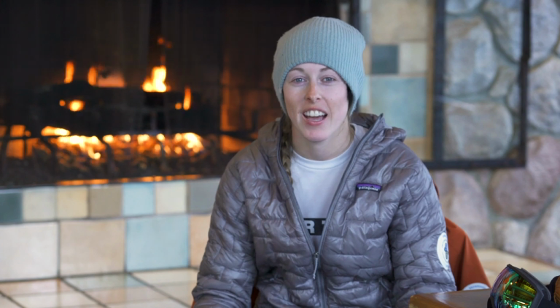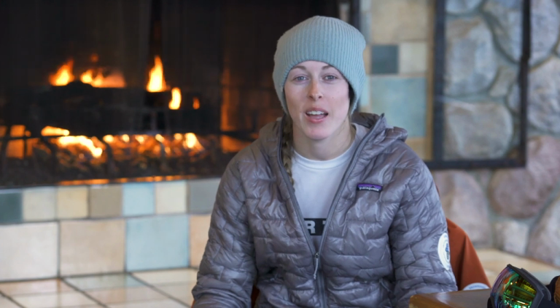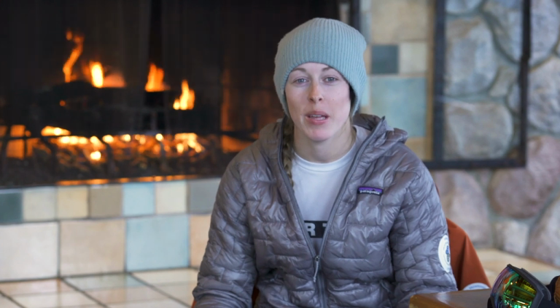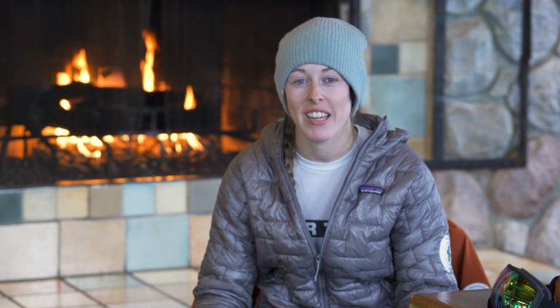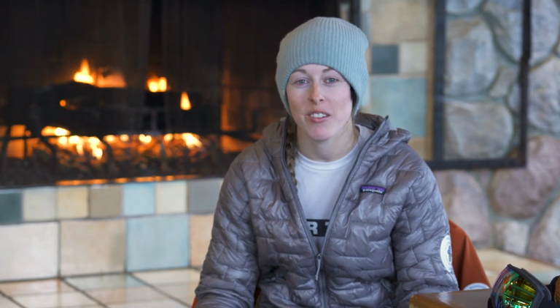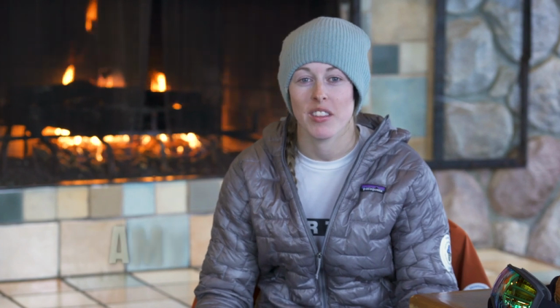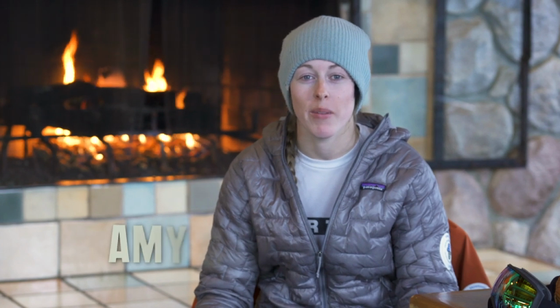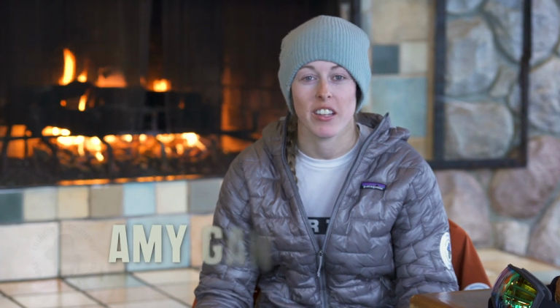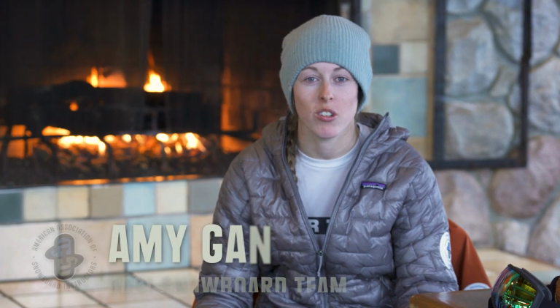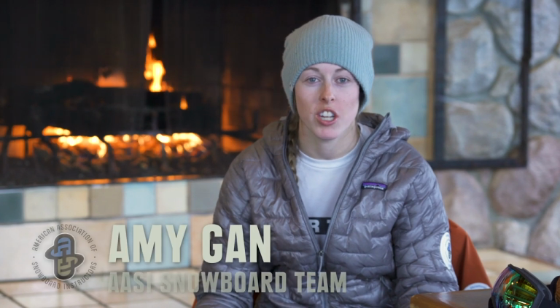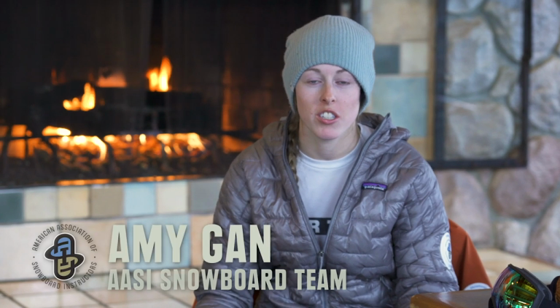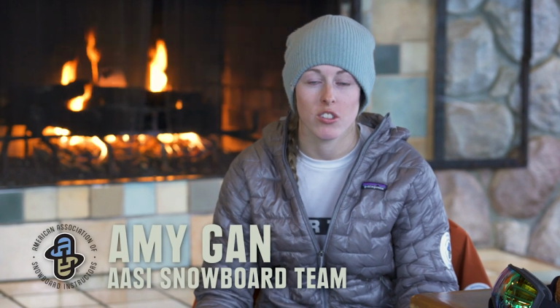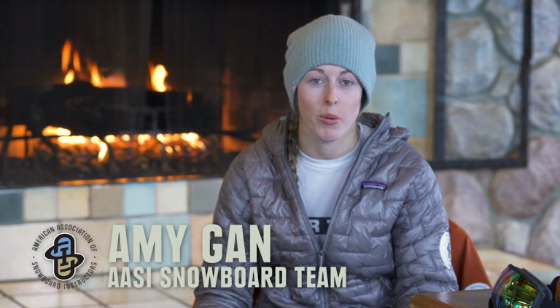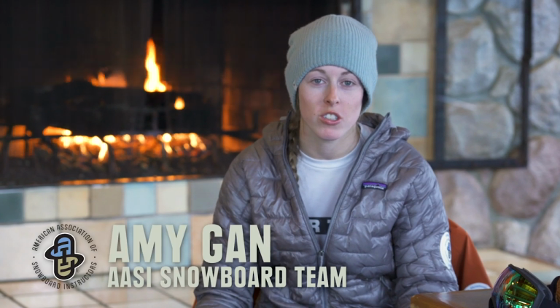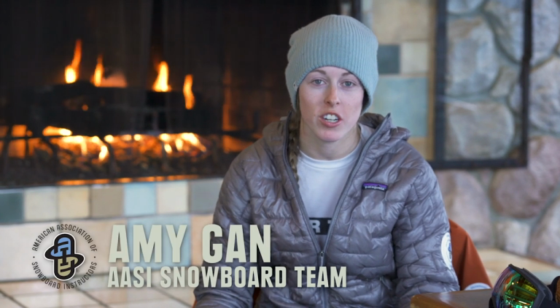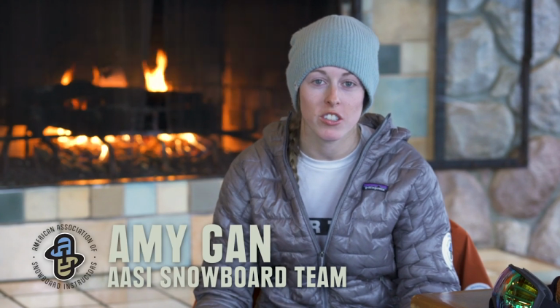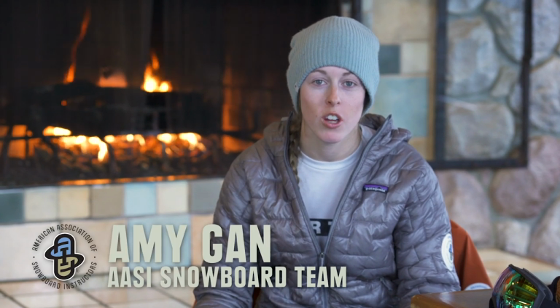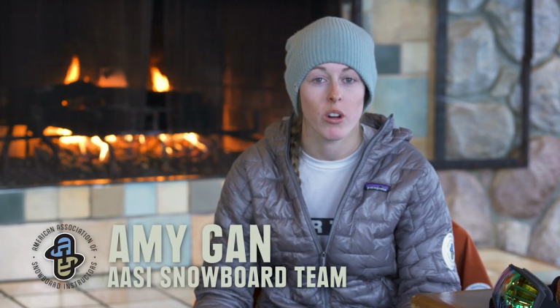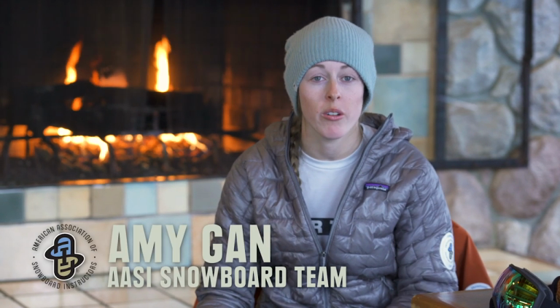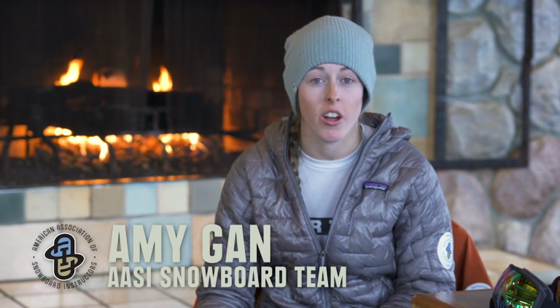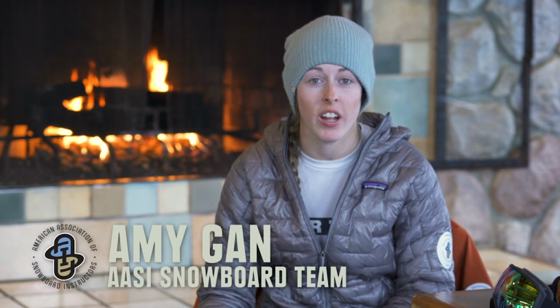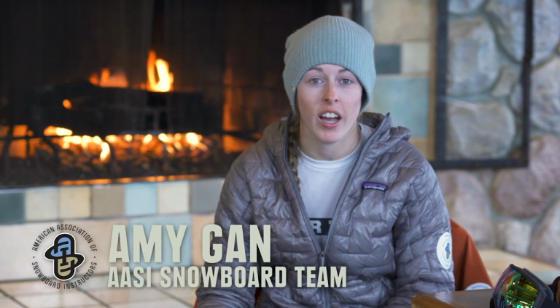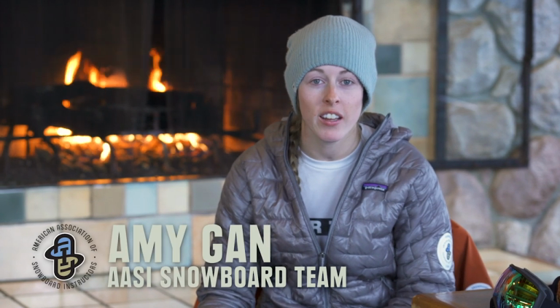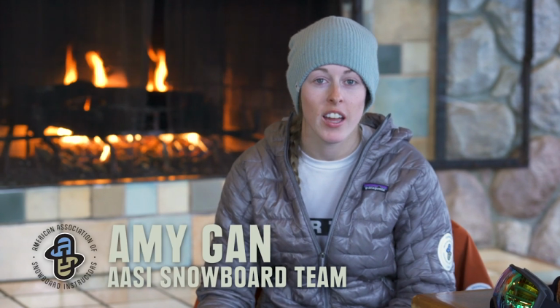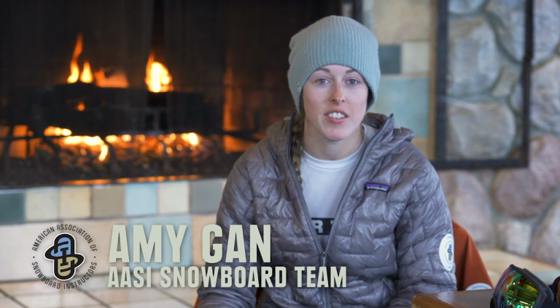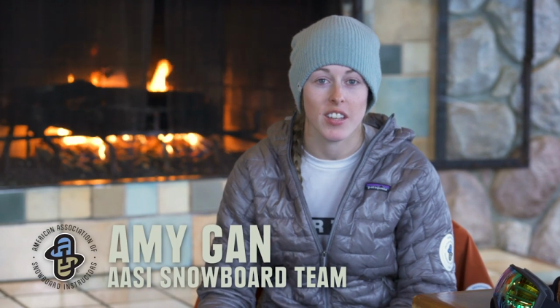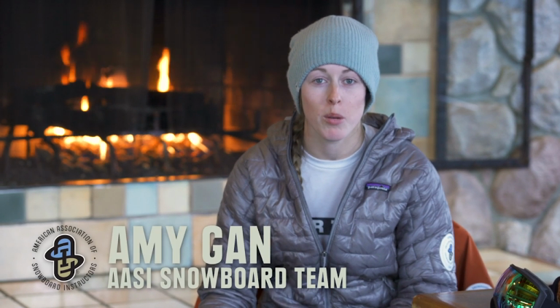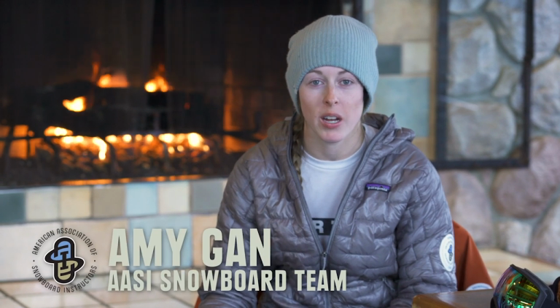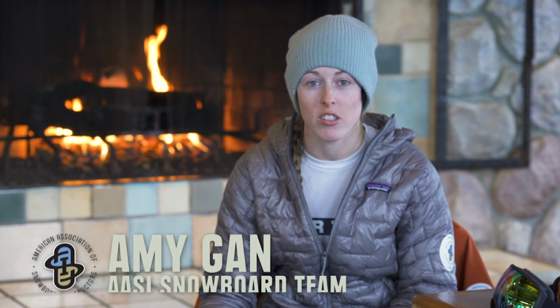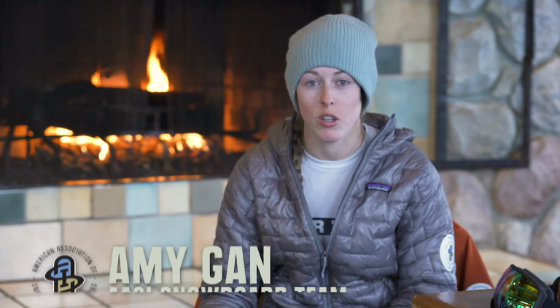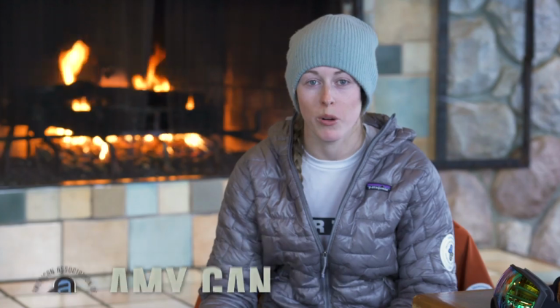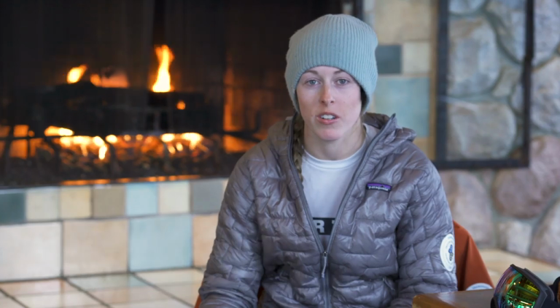Hi, I'm Amy Gann with the American Association of Snowboard Instructors. We're here with REI and this is how to put on your snowboard.